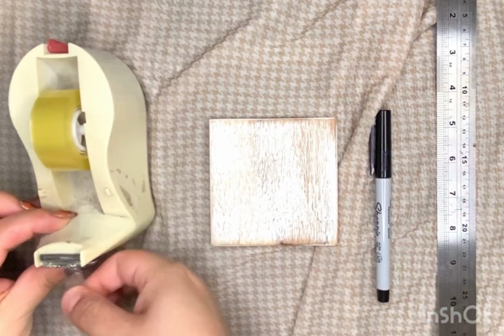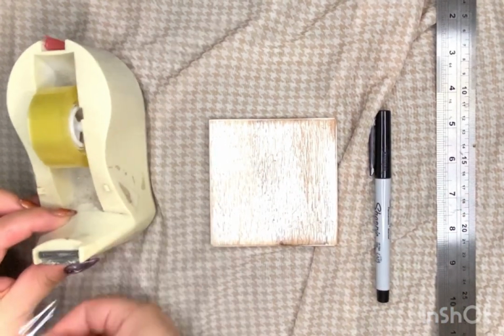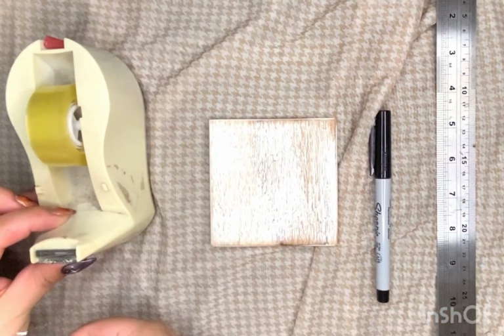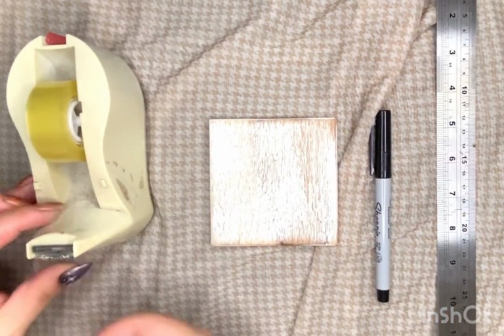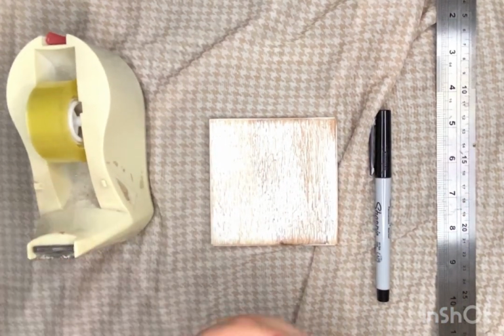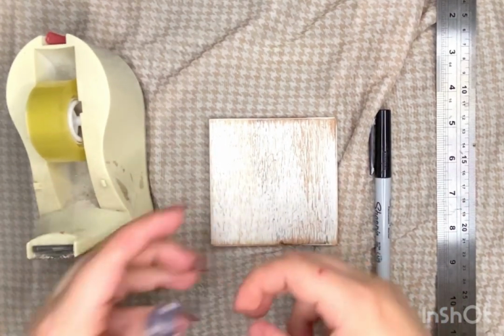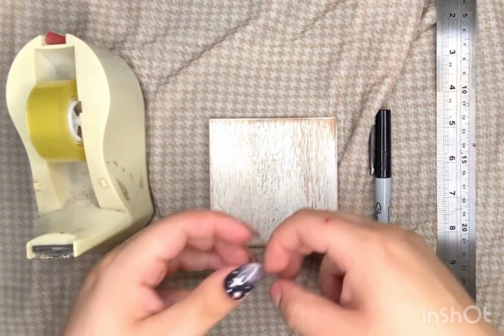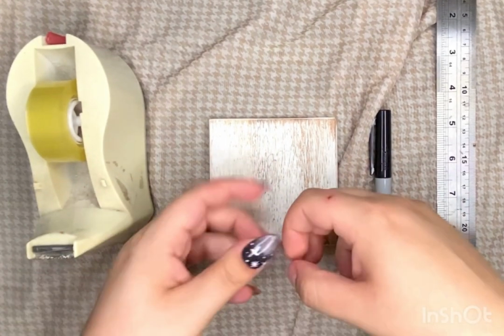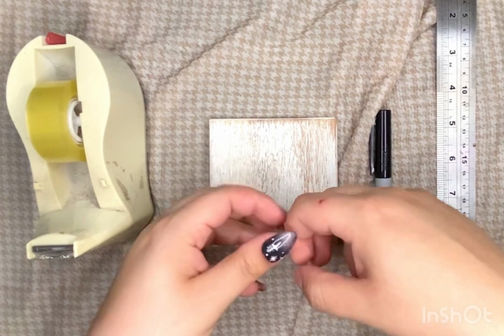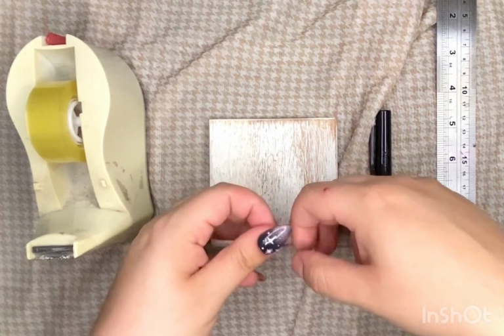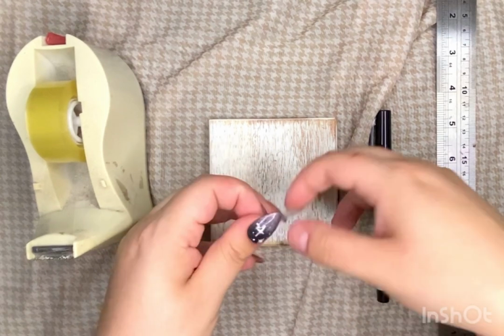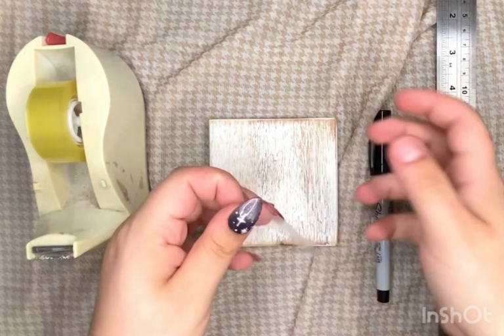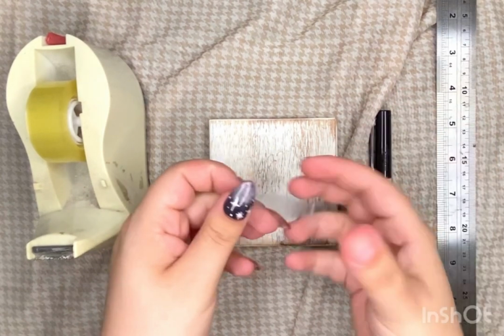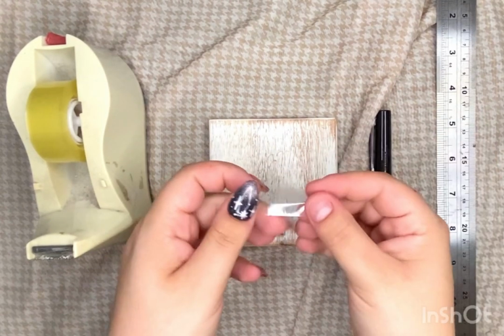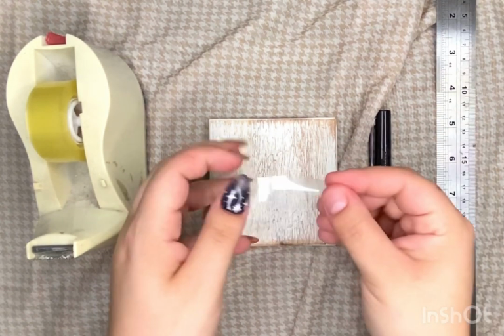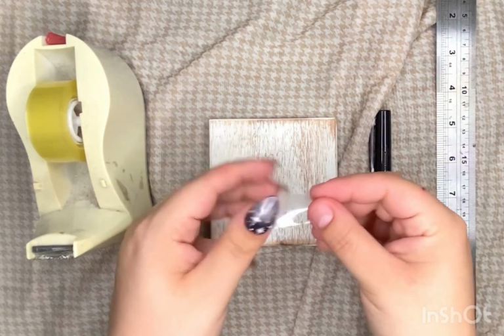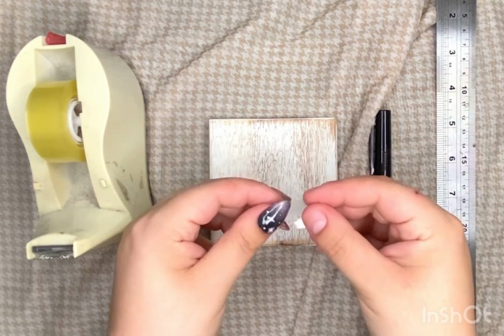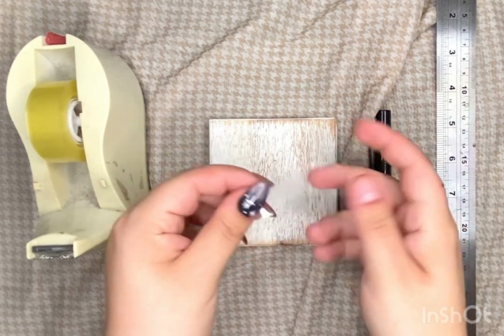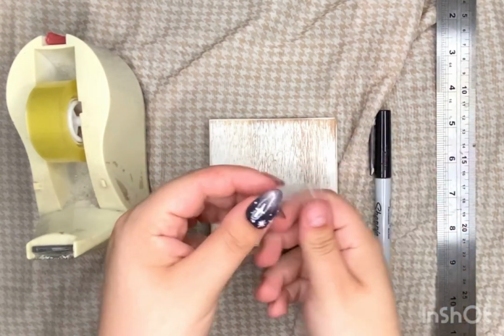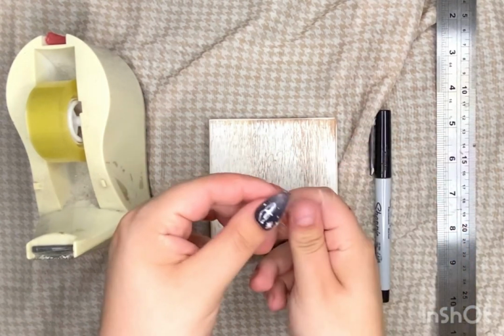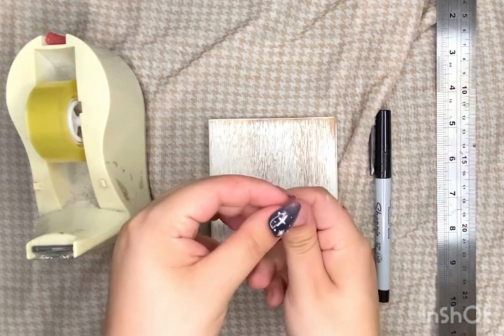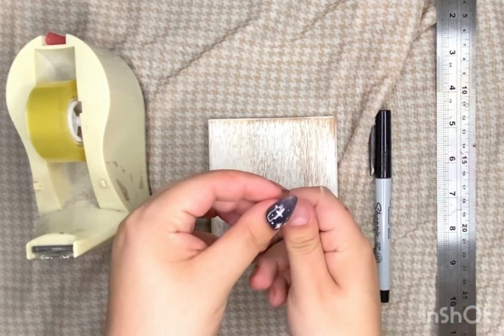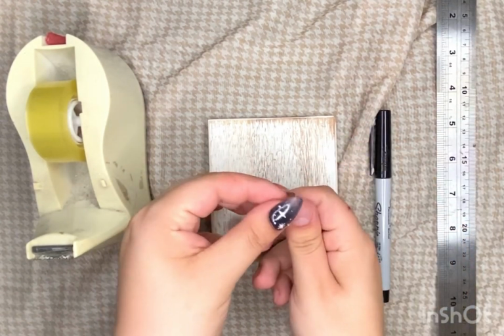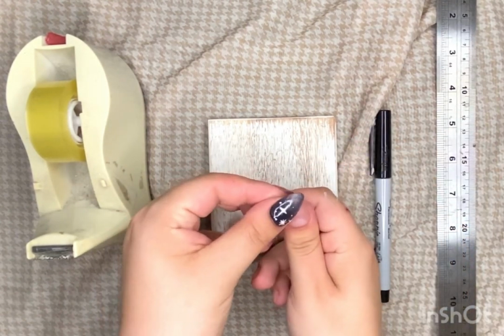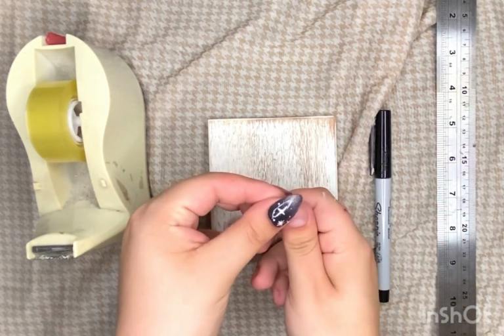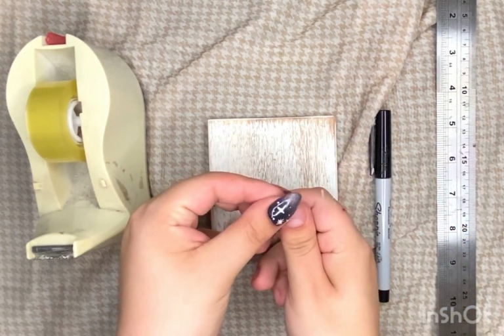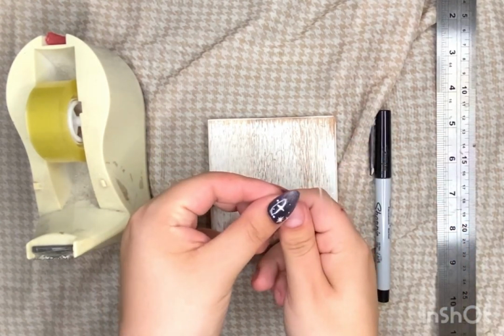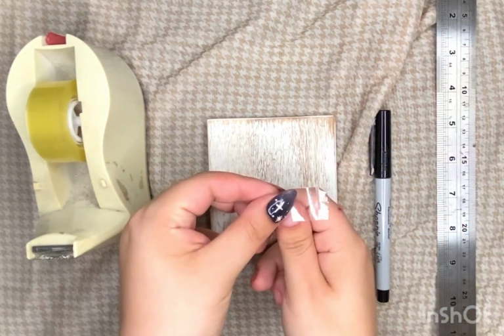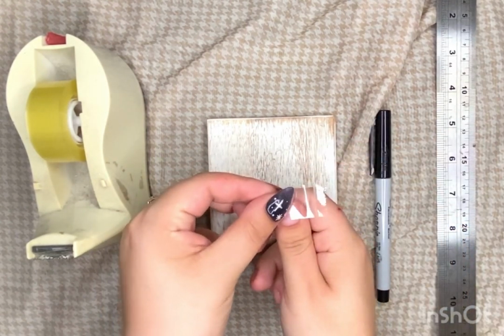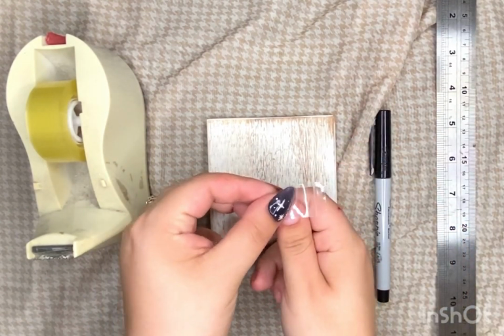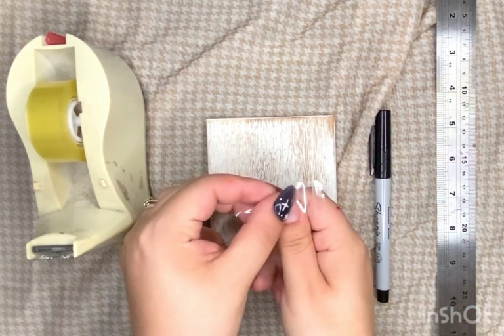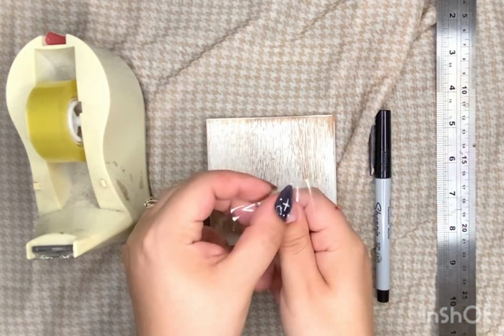You're gonna need tape, a ruler, and a fine-tipped marker. I like Sharpies best so it doesn't rub off the tape.